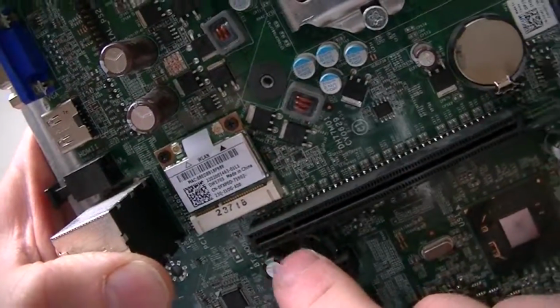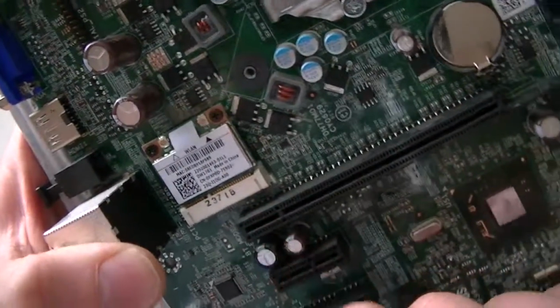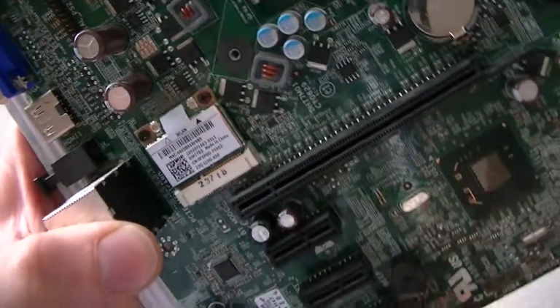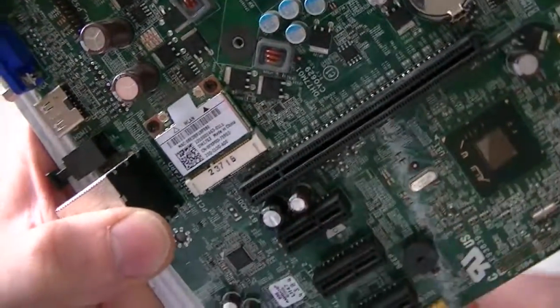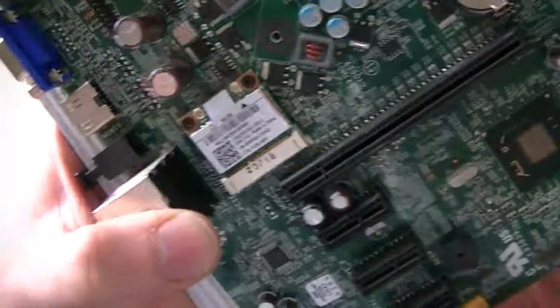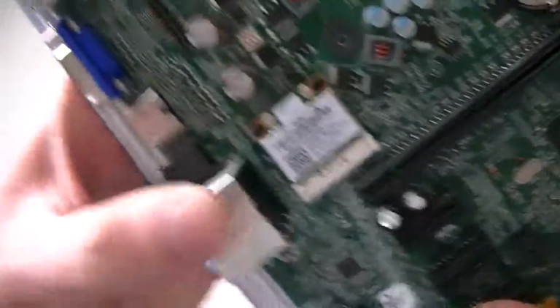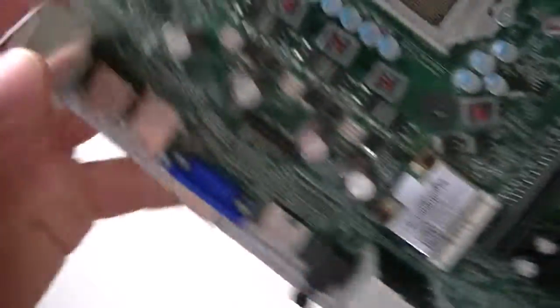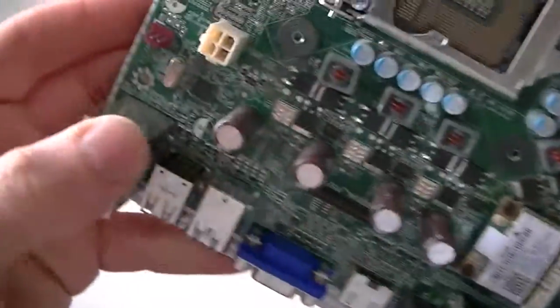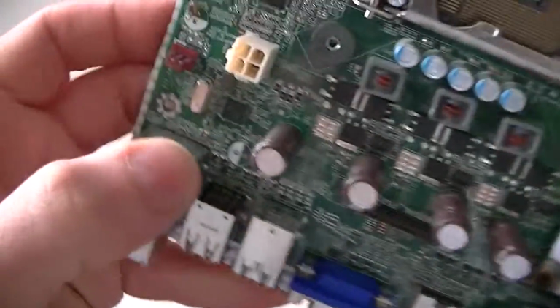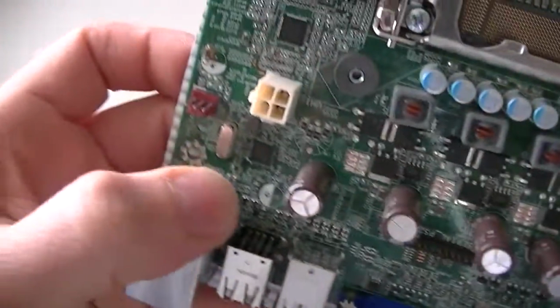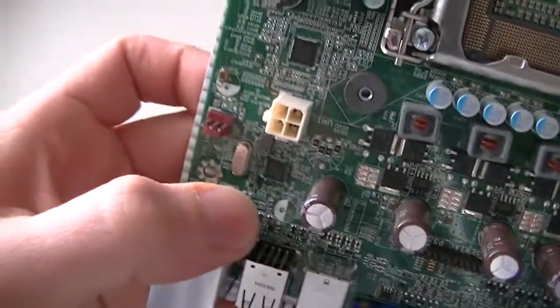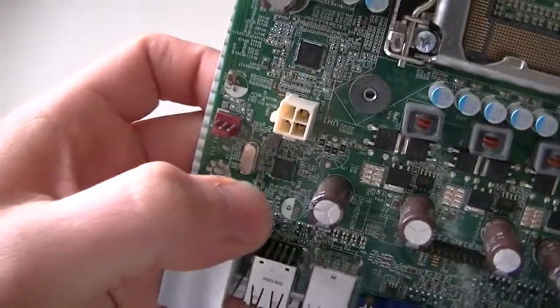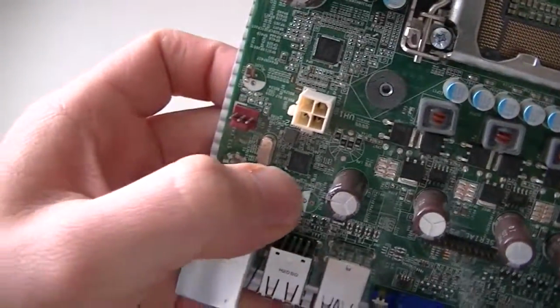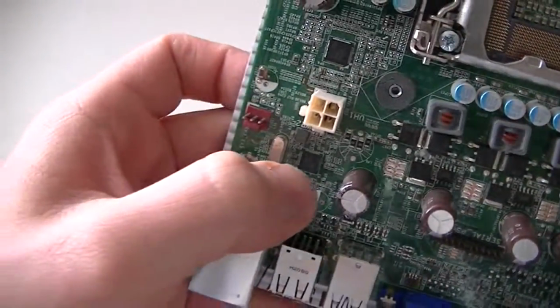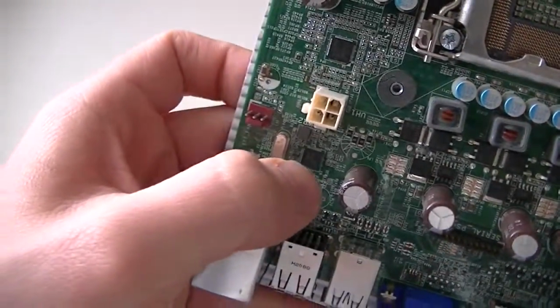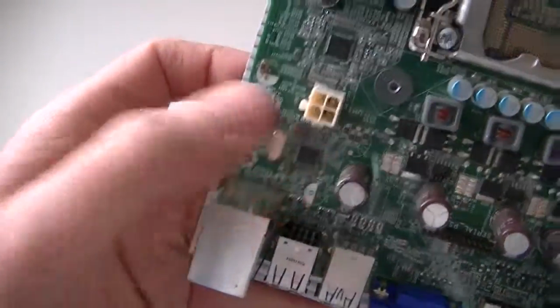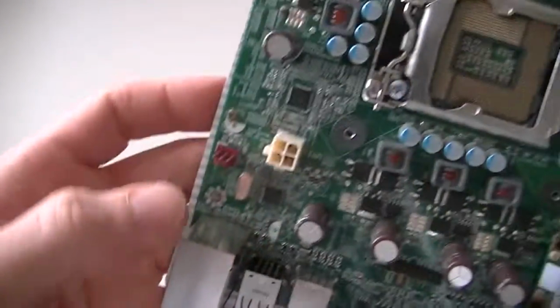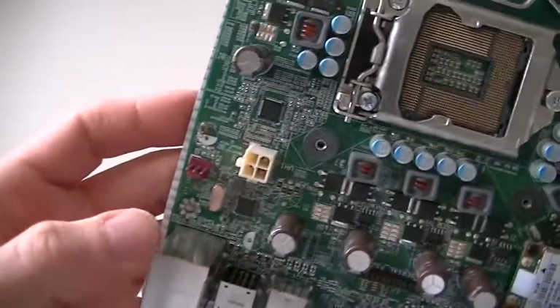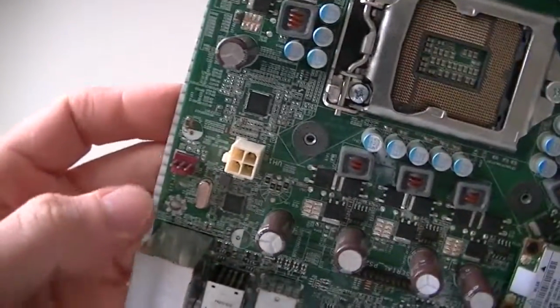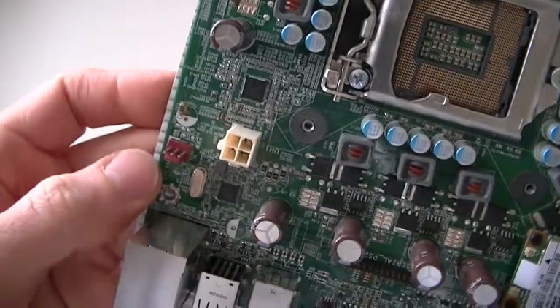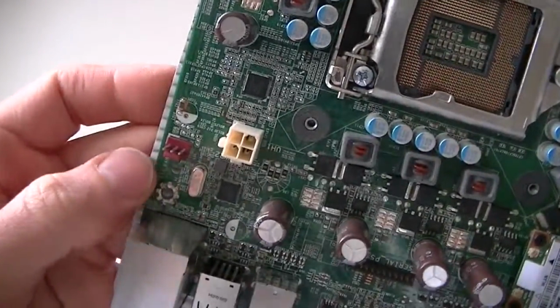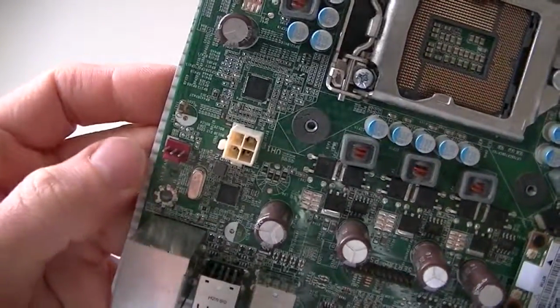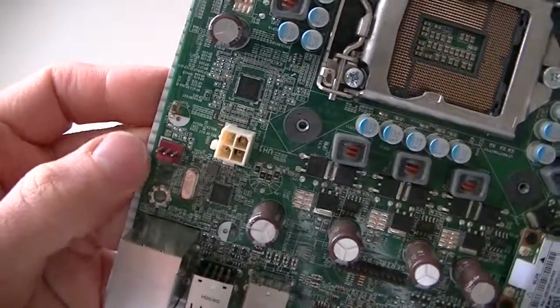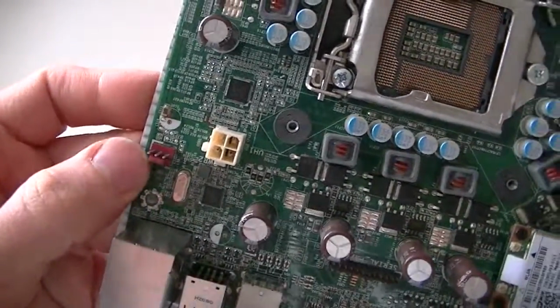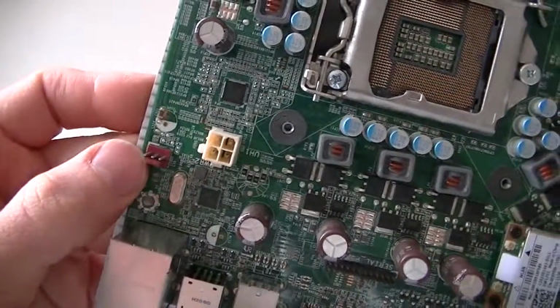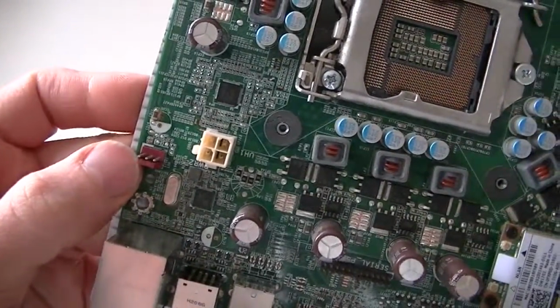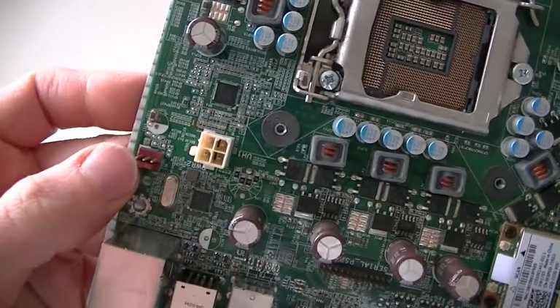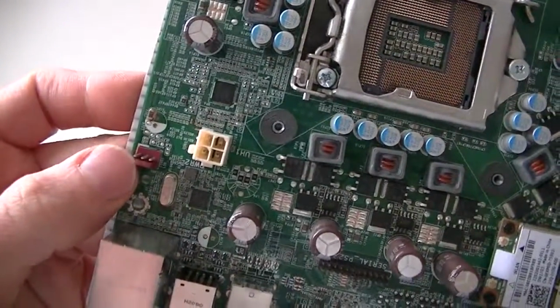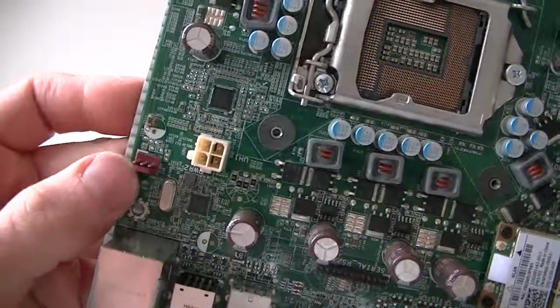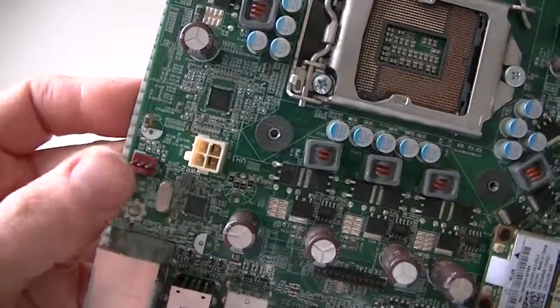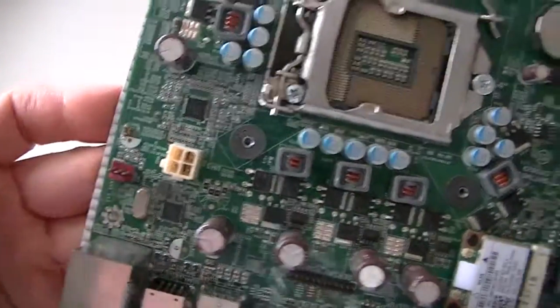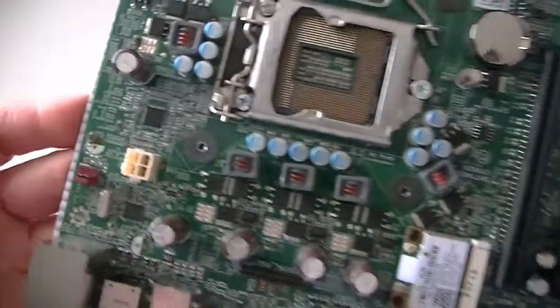Let's see what the LAN chipset is right here. System fan header, and the rear system fan header is right here.